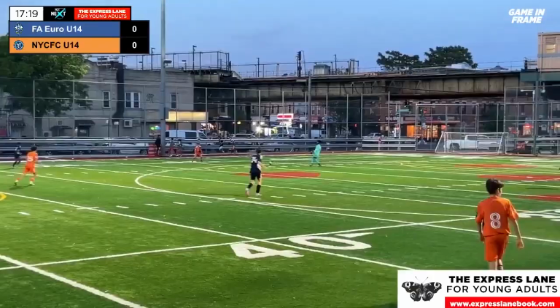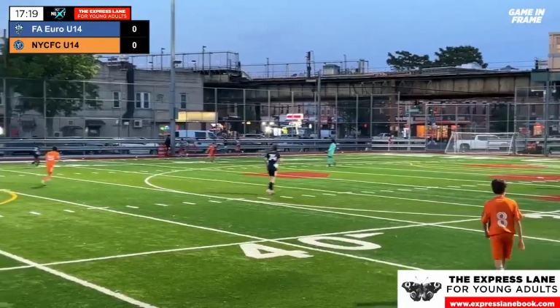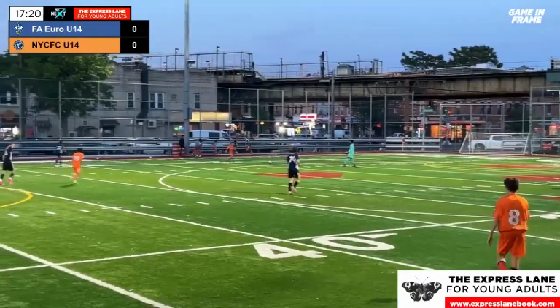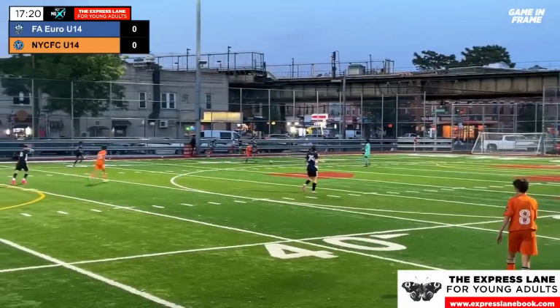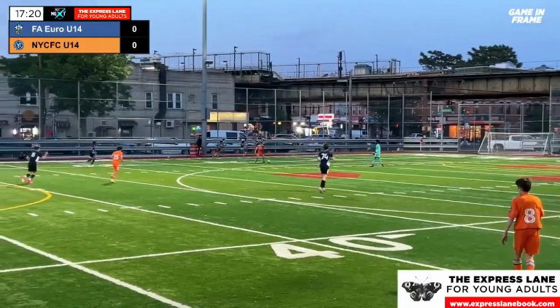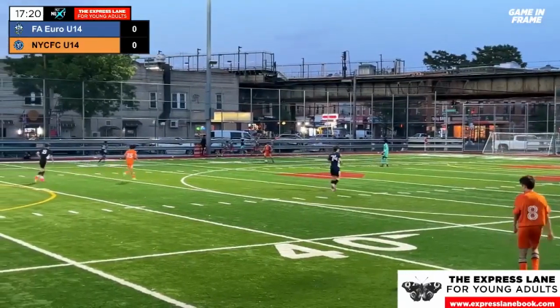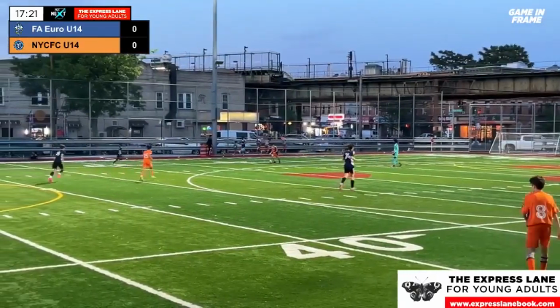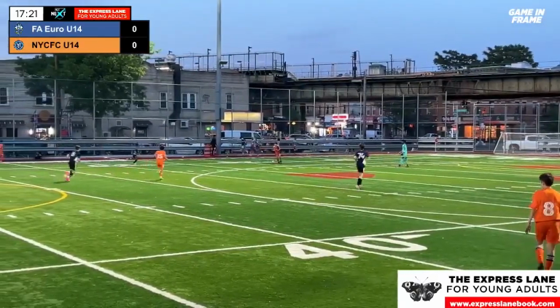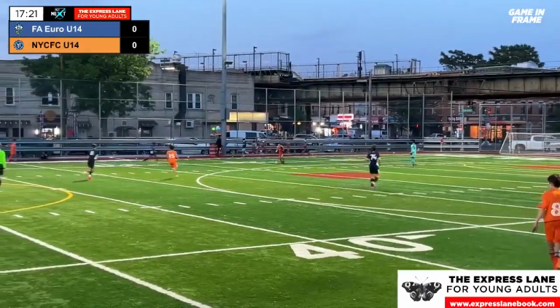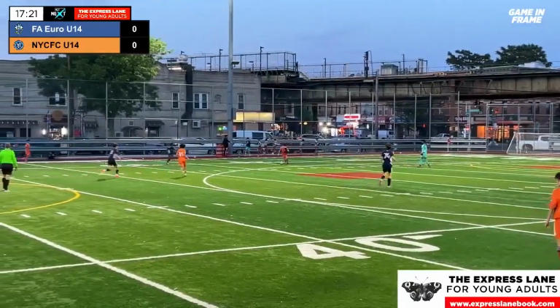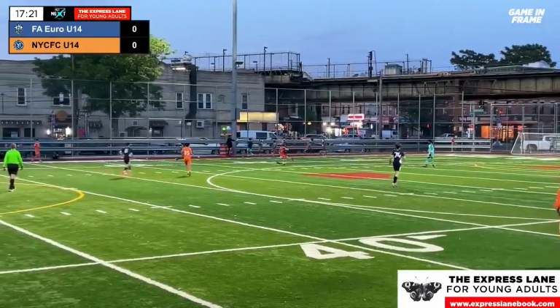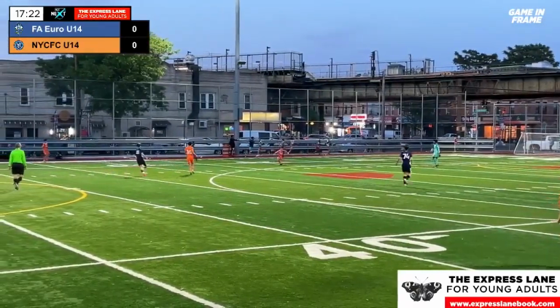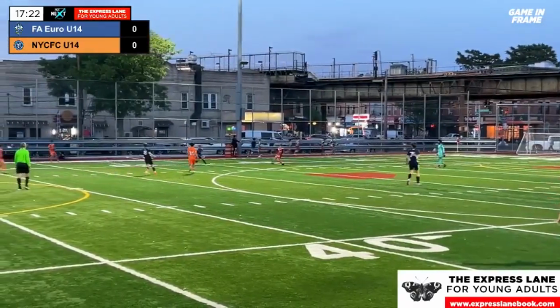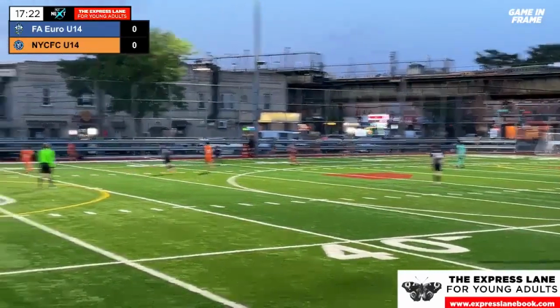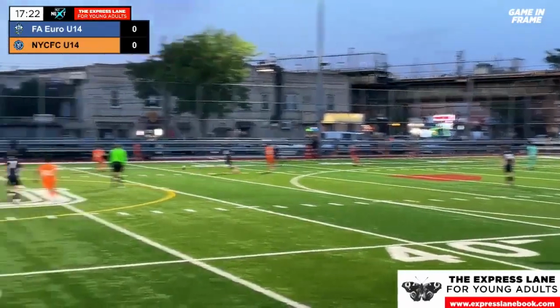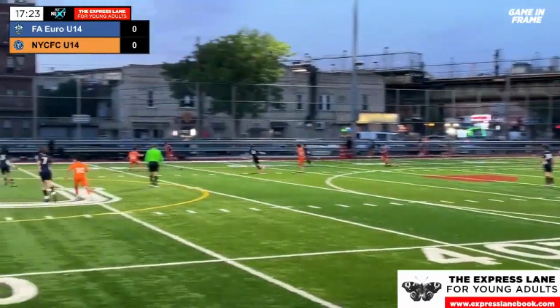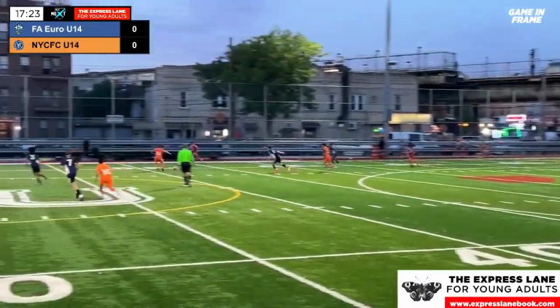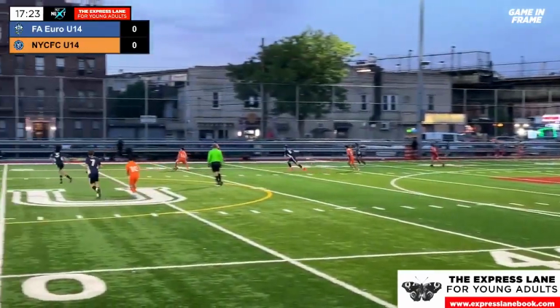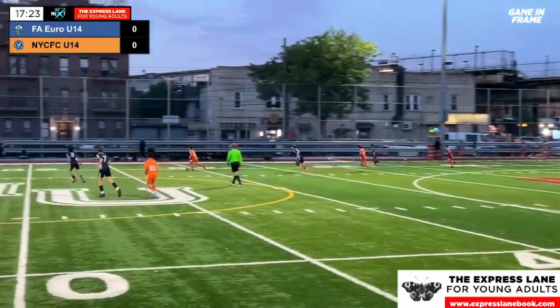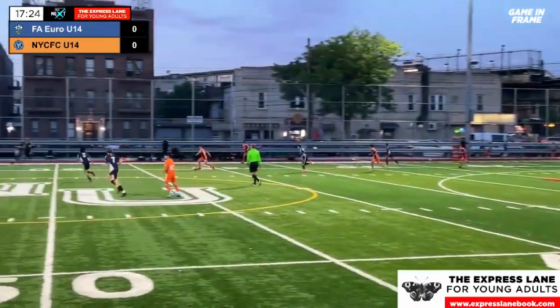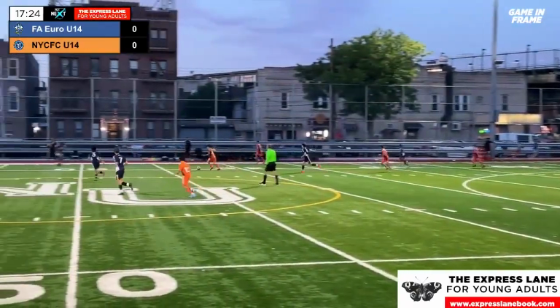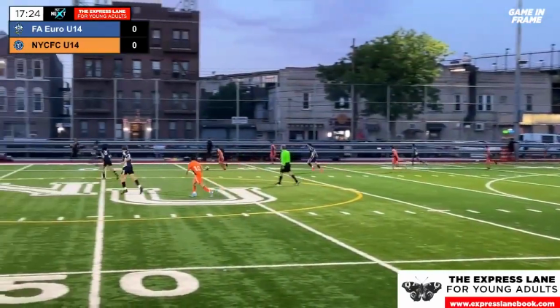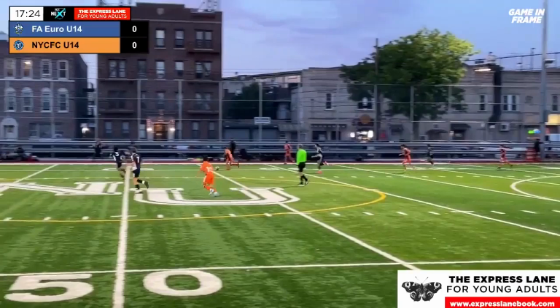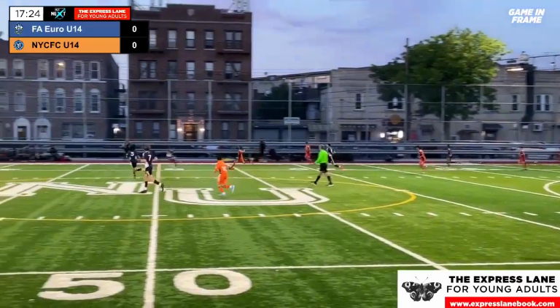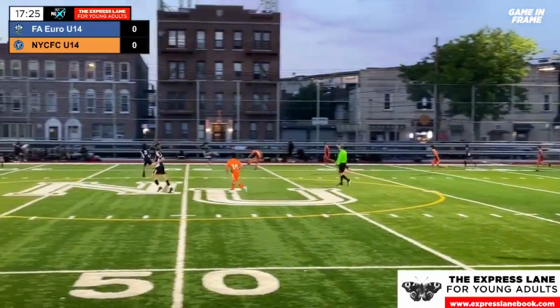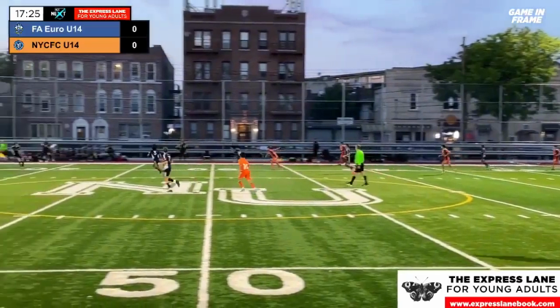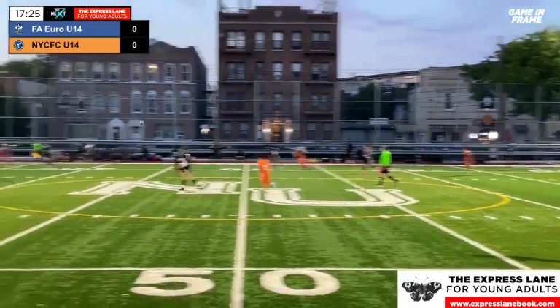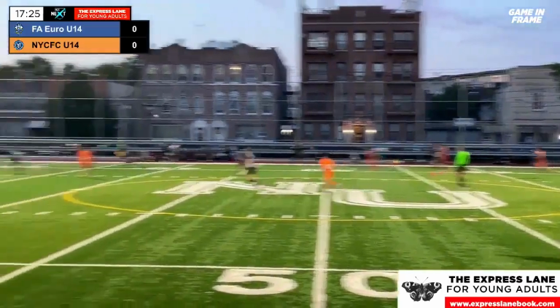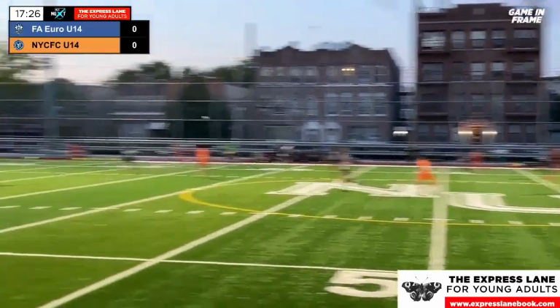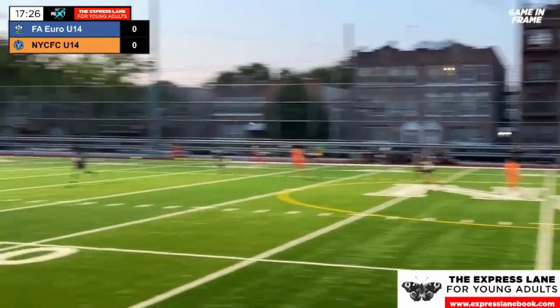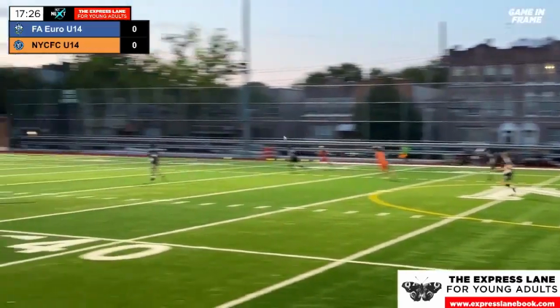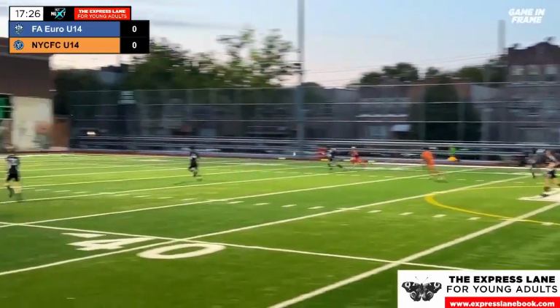You can learn more about the book at expresslanebook.com. A big thank you to them for sponsoring all of our FA Euro broadcasts on Game & Frame.